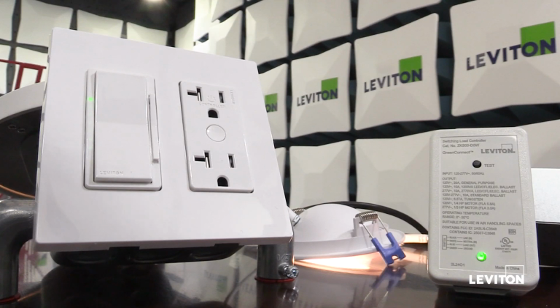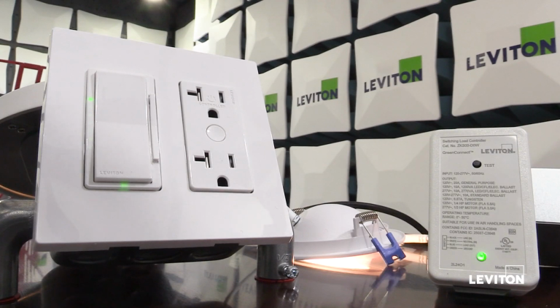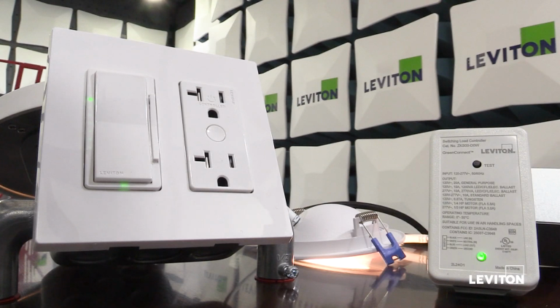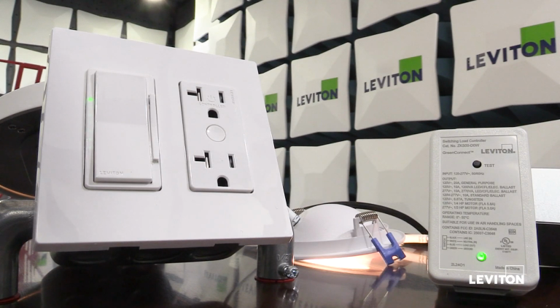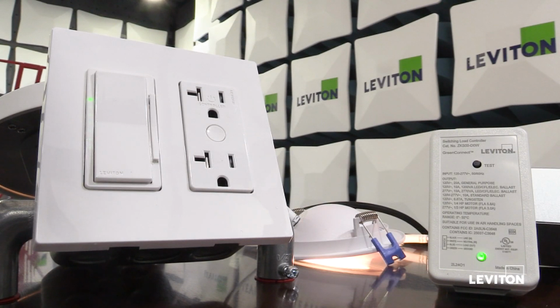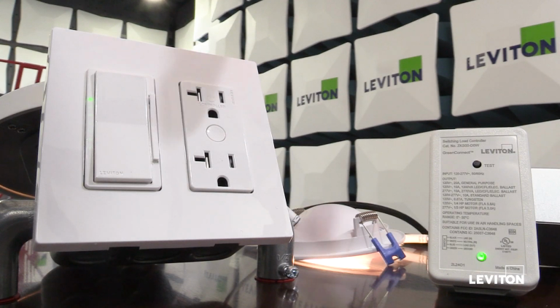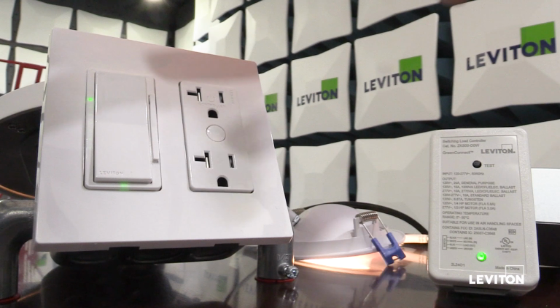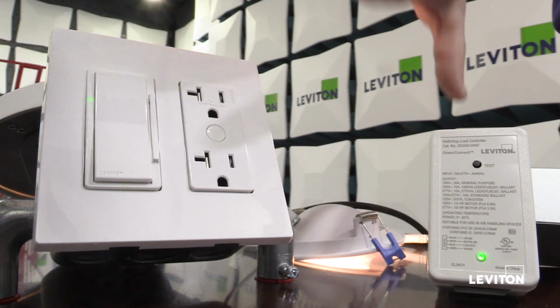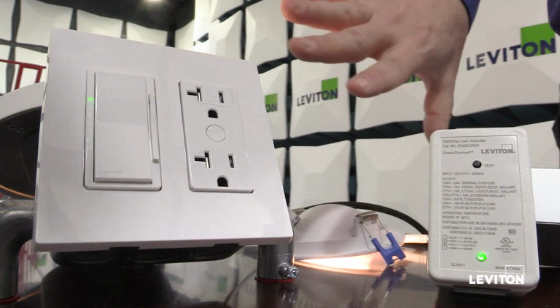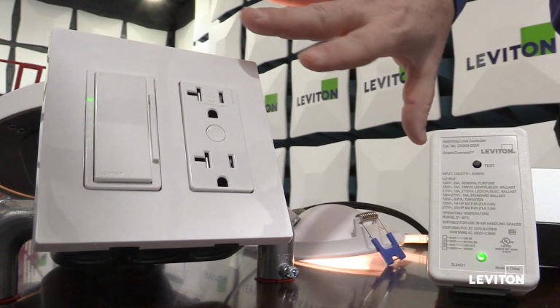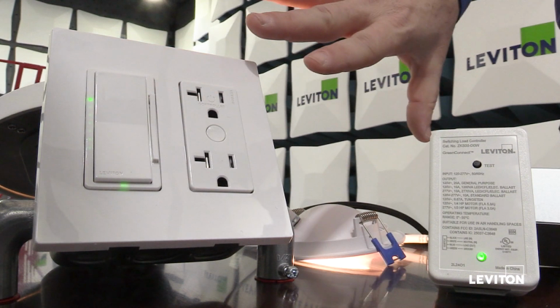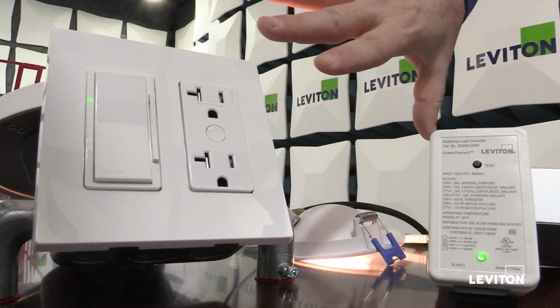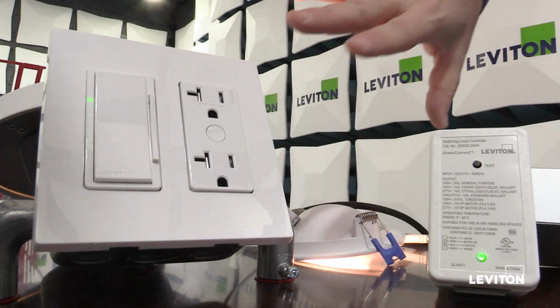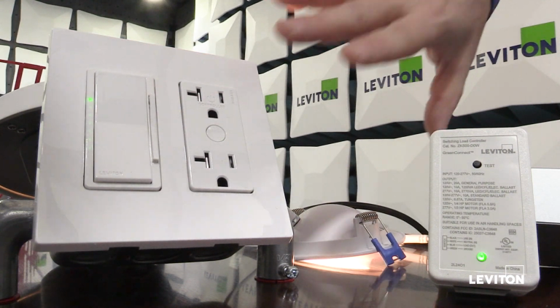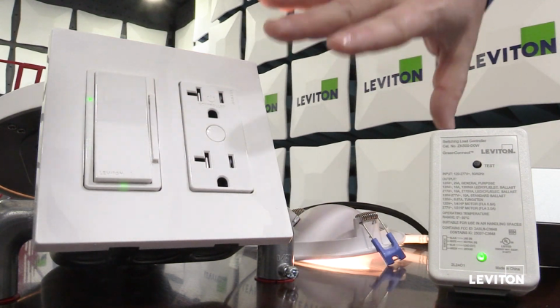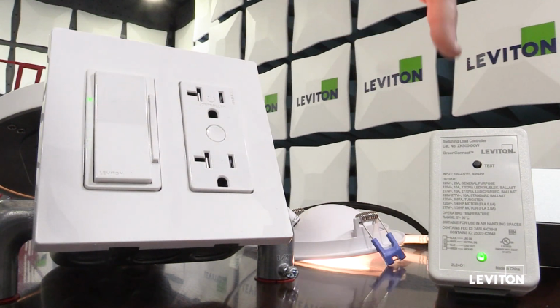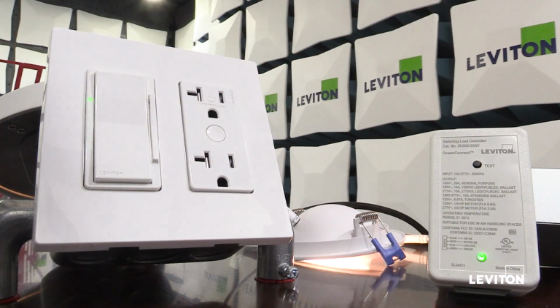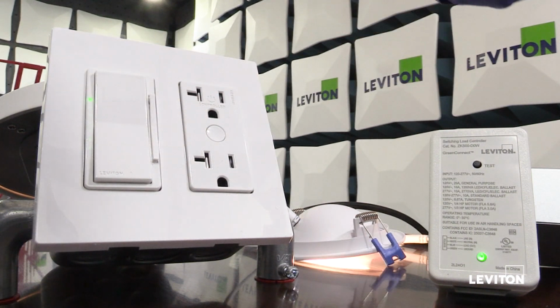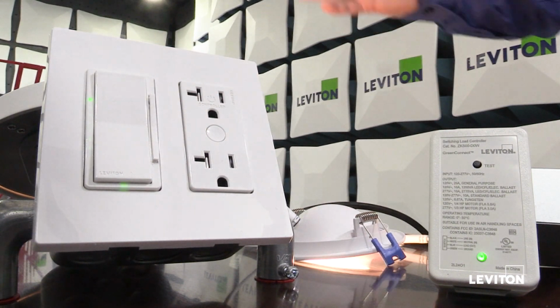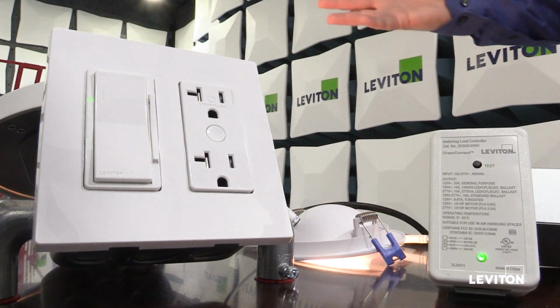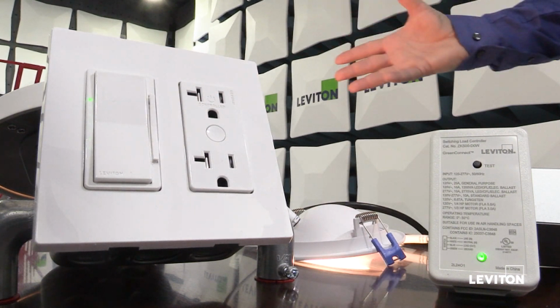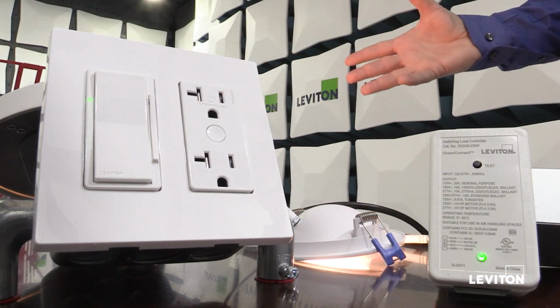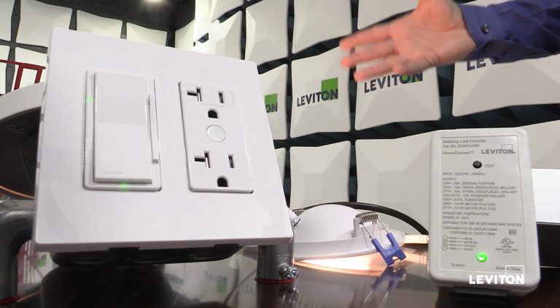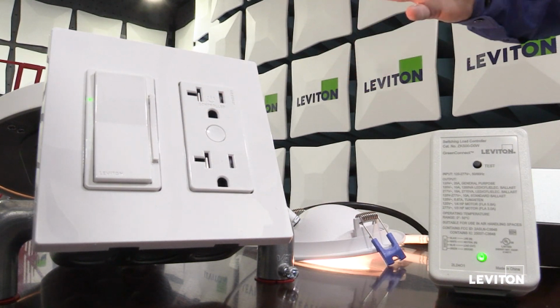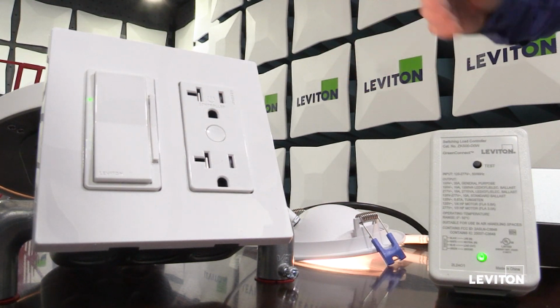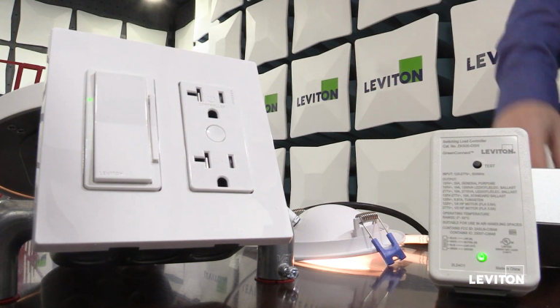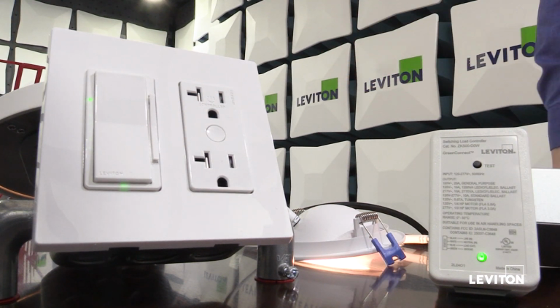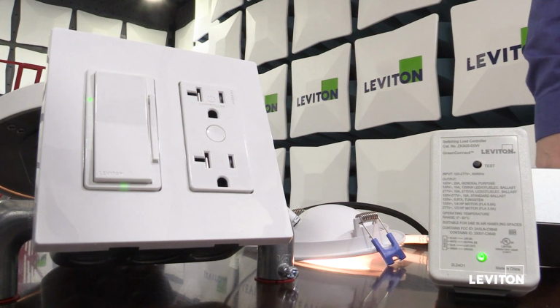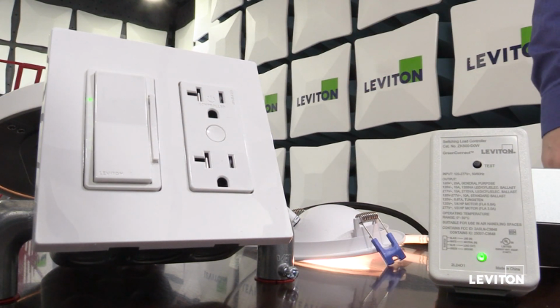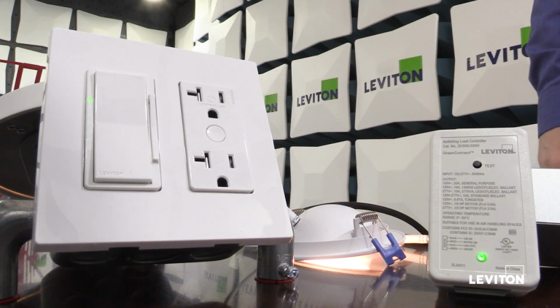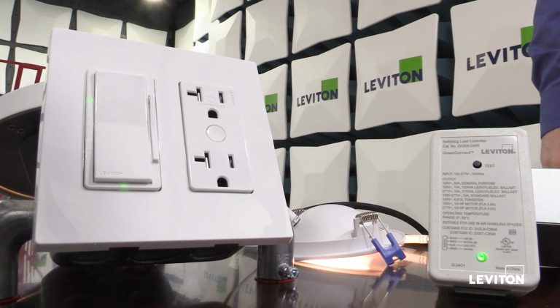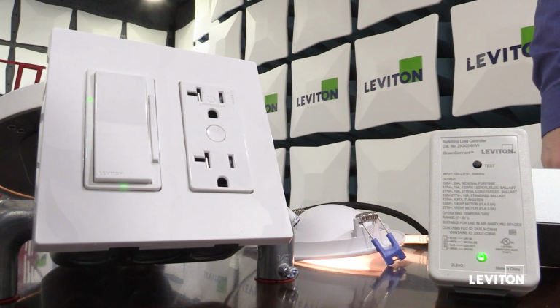Another indicator is that the LED has now begun to blink green slowly. So right now, just observing my device, I can tell that the network is open and ready for another device to join.